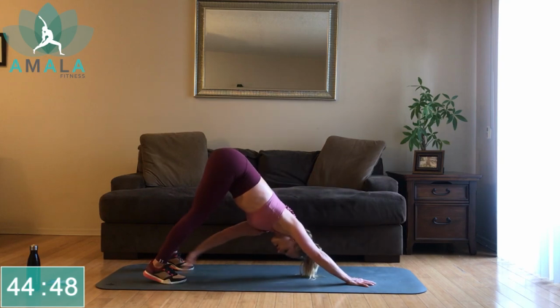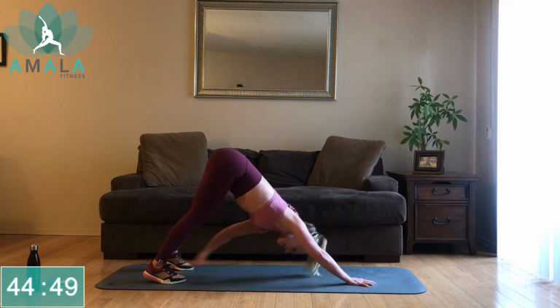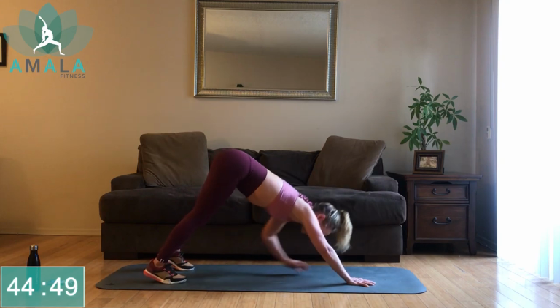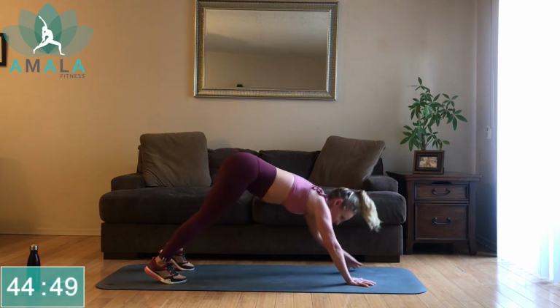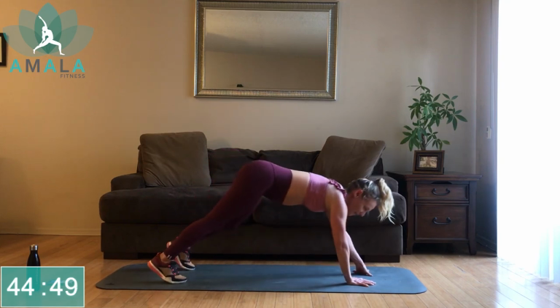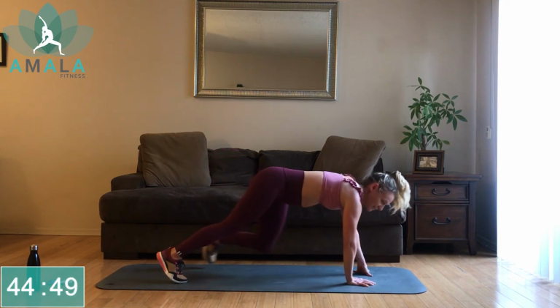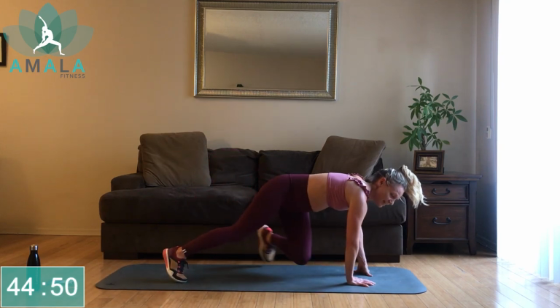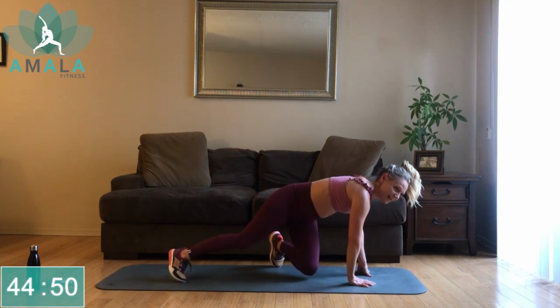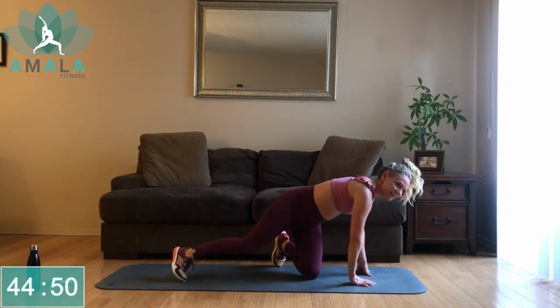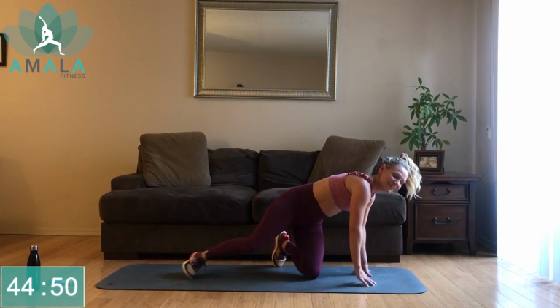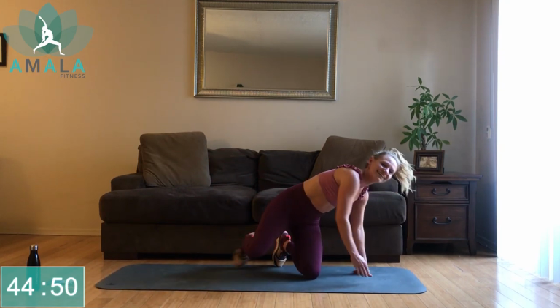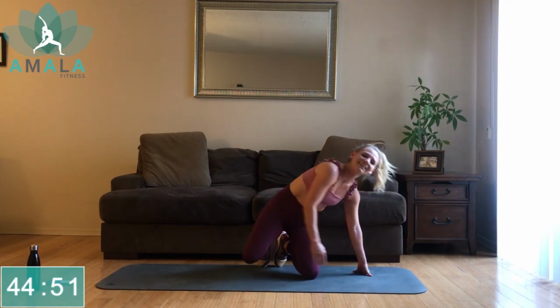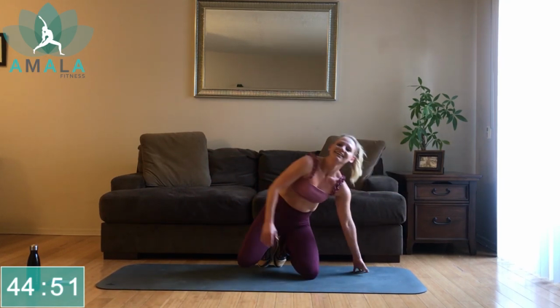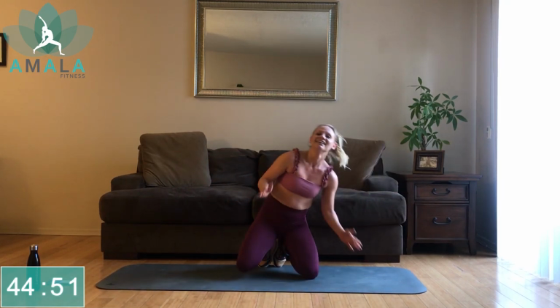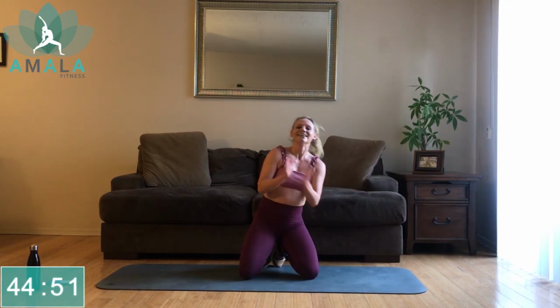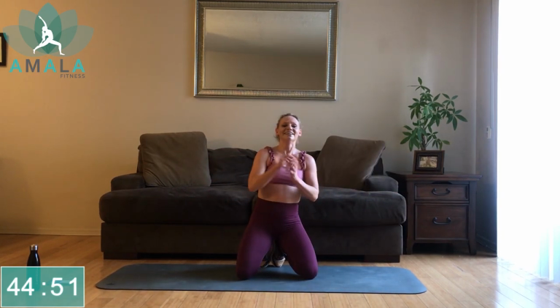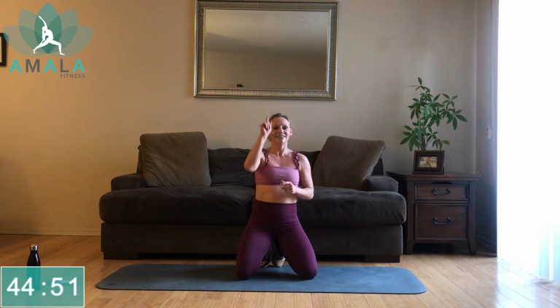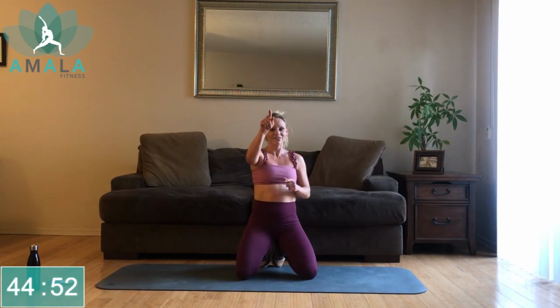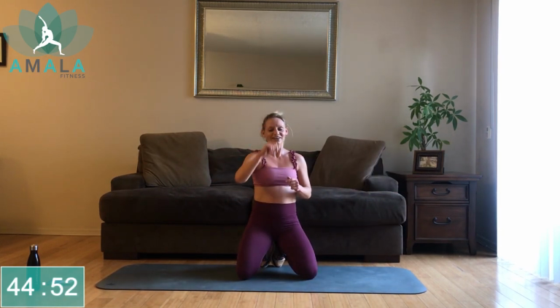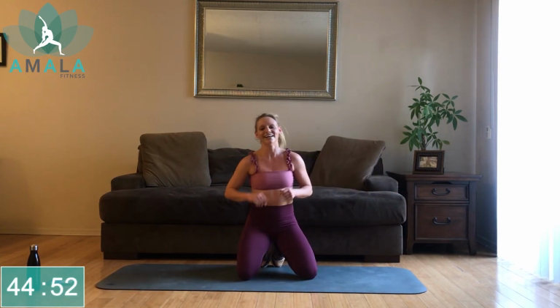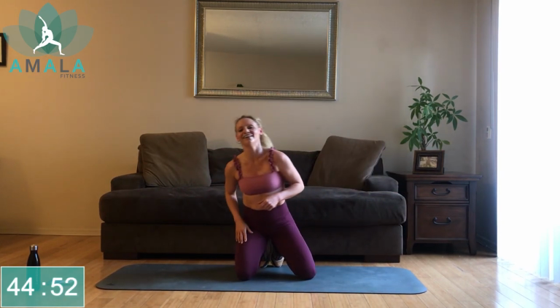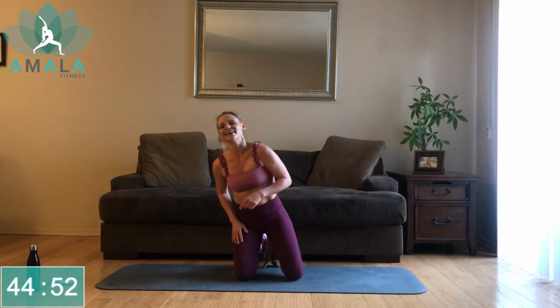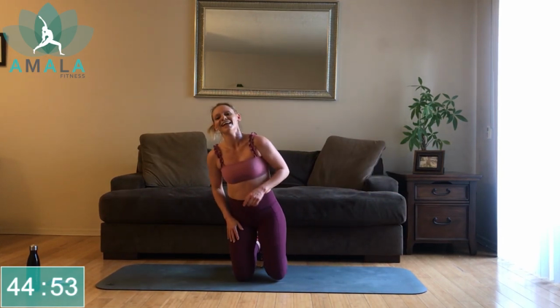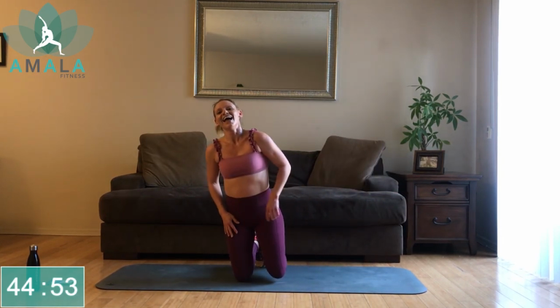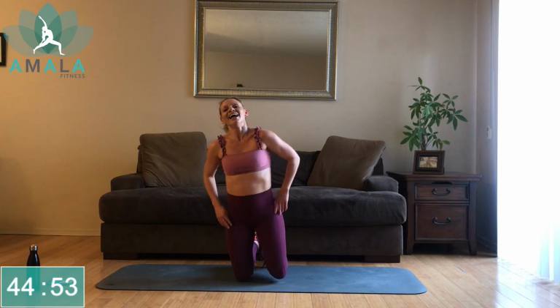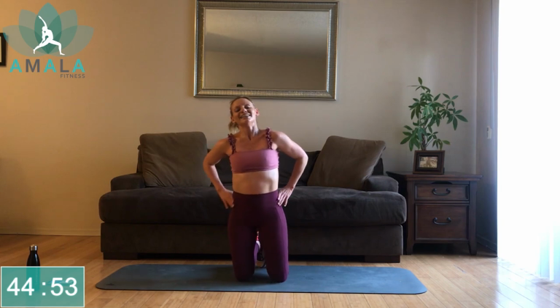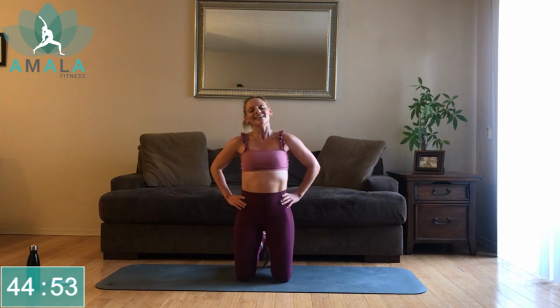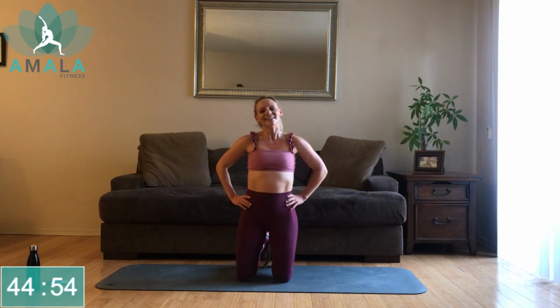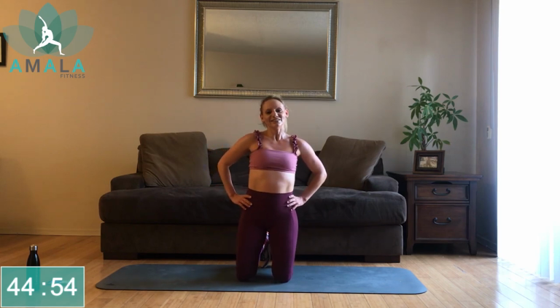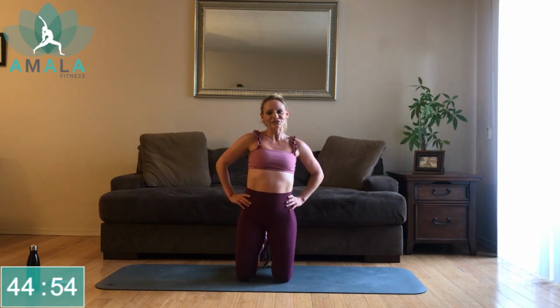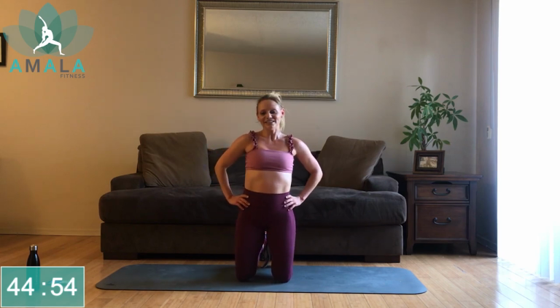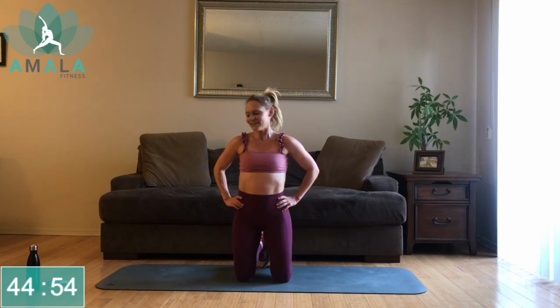This is it guys — less than 10 seconds, stay with me, push right to the end. And we are done! Good work — let's take a little cool down.